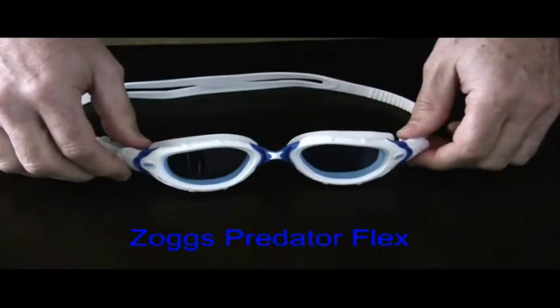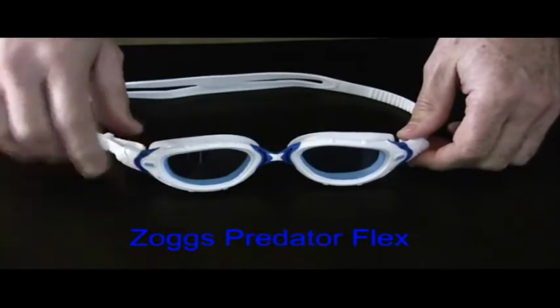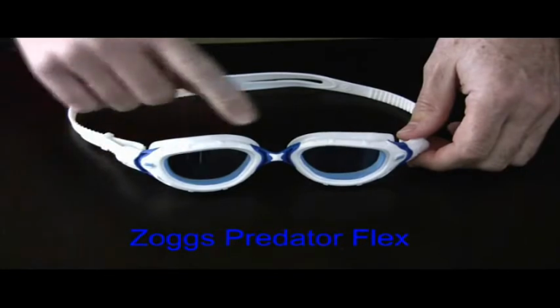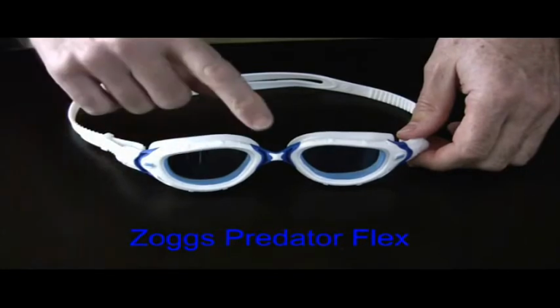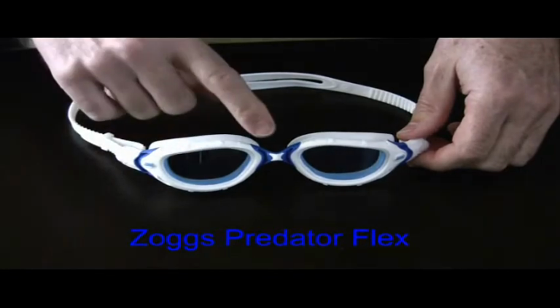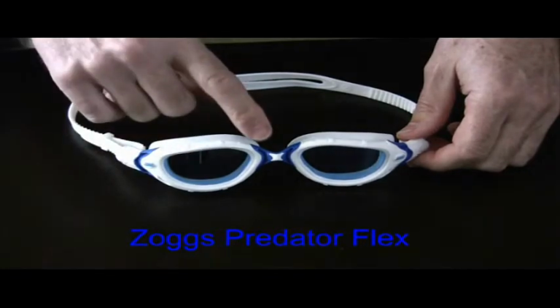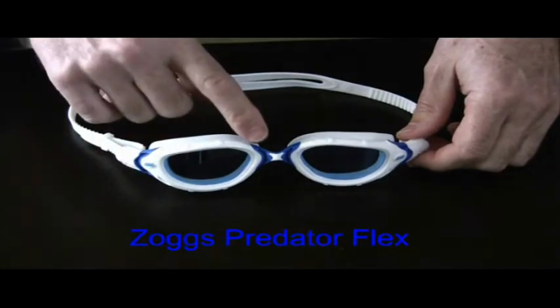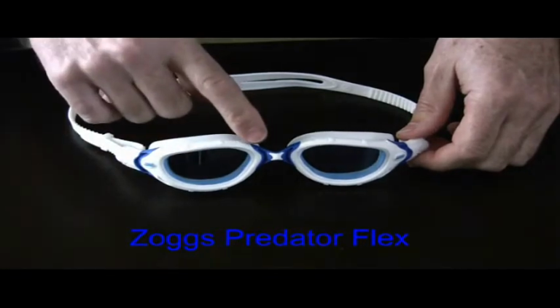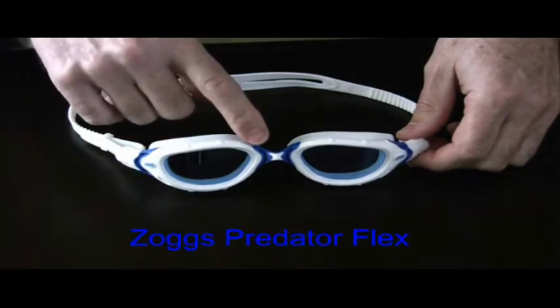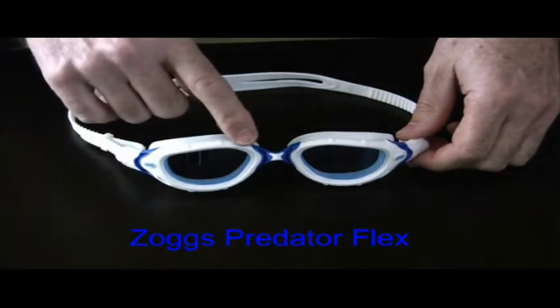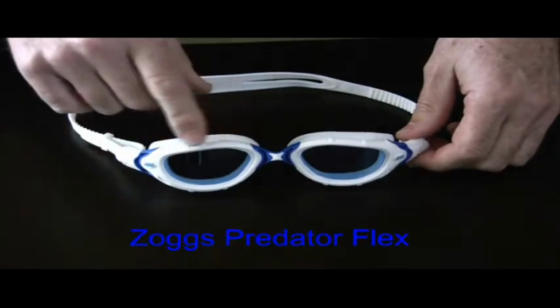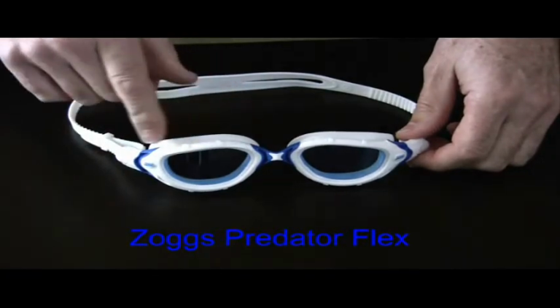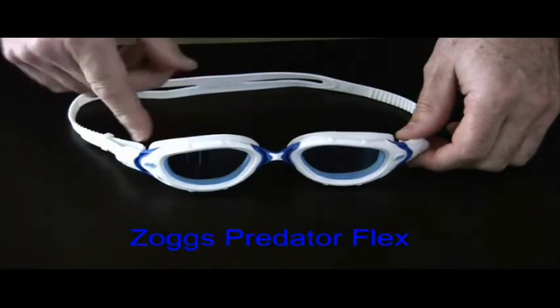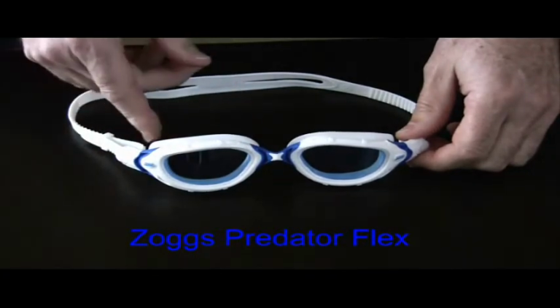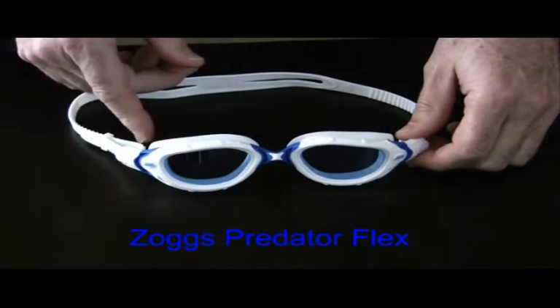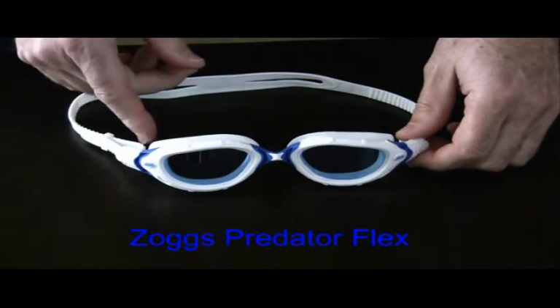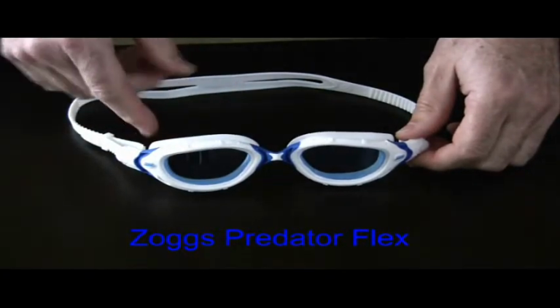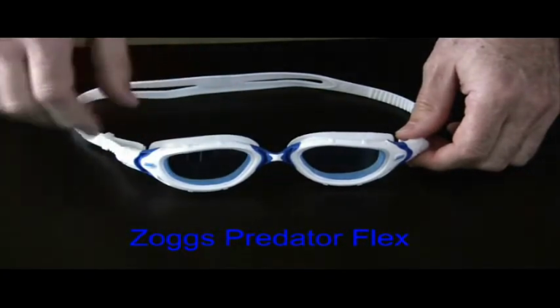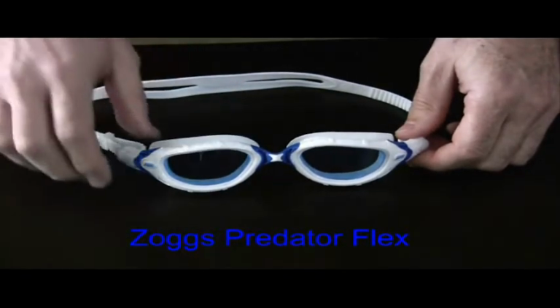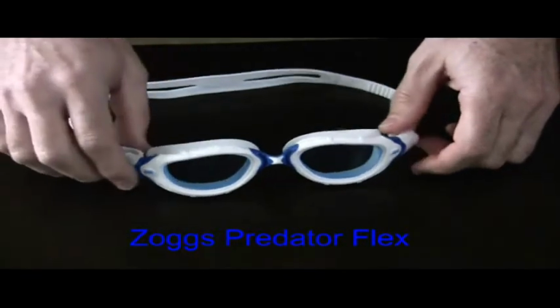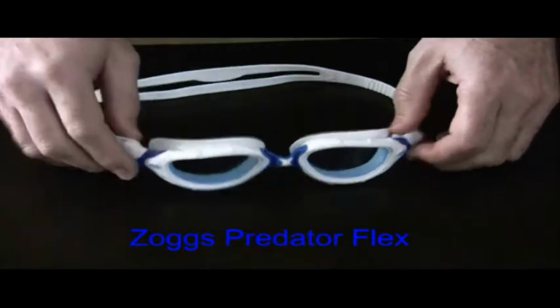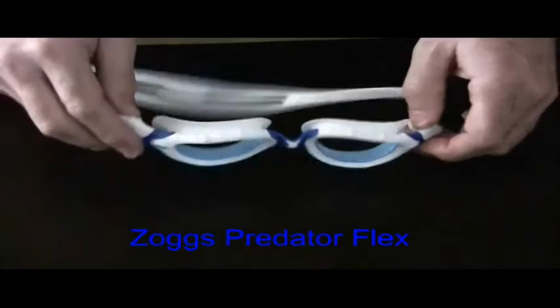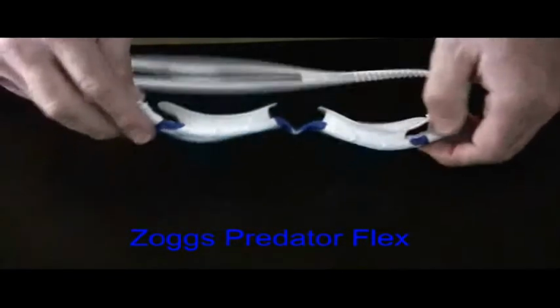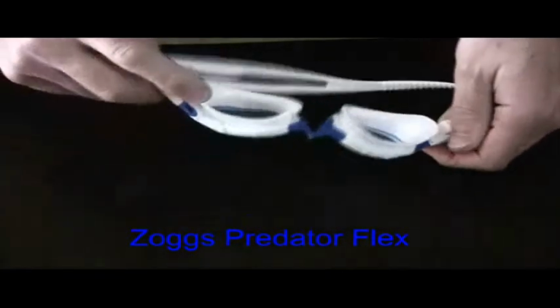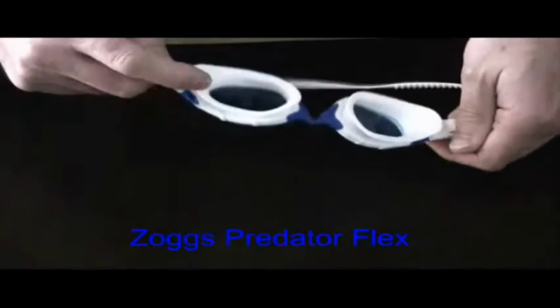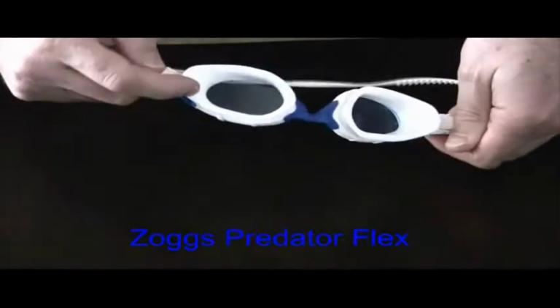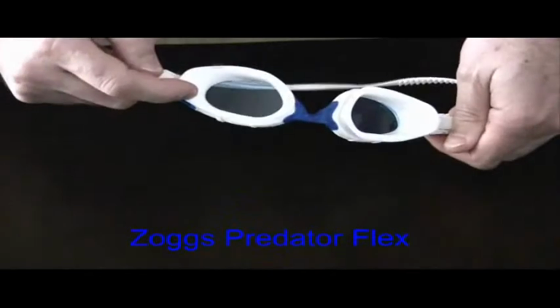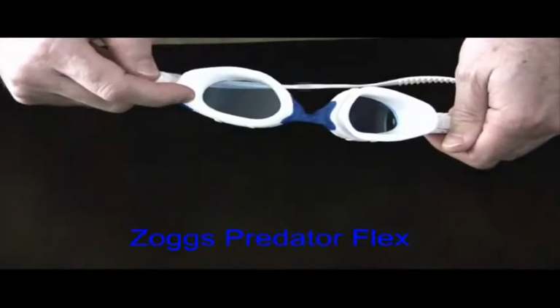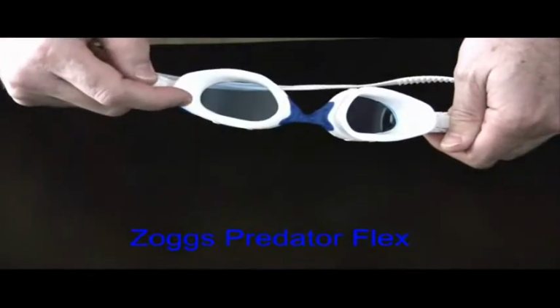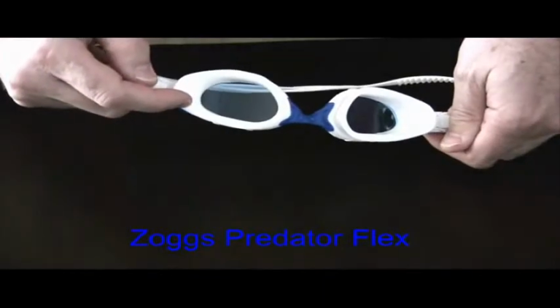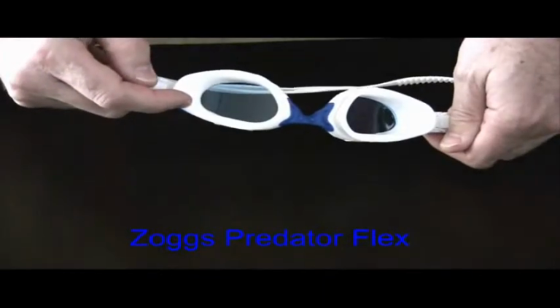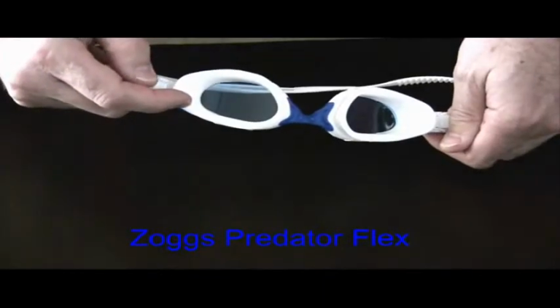The Italian lenses are curved to give 180-degree vision, while the embedded anti-fog on the inside keeps the lenses clear.